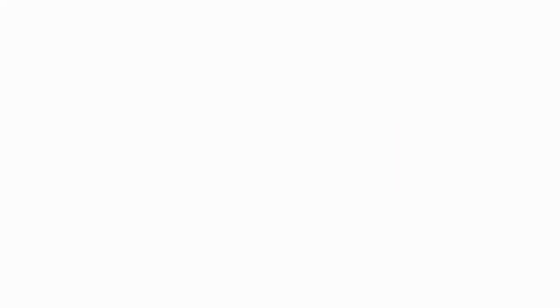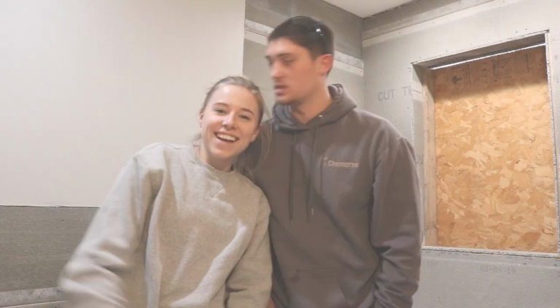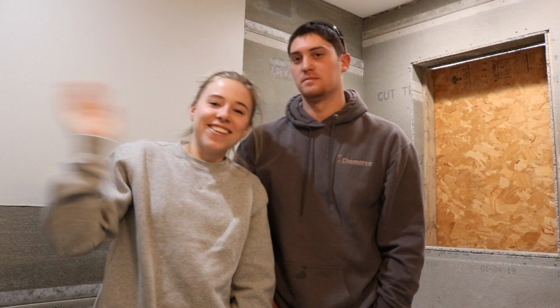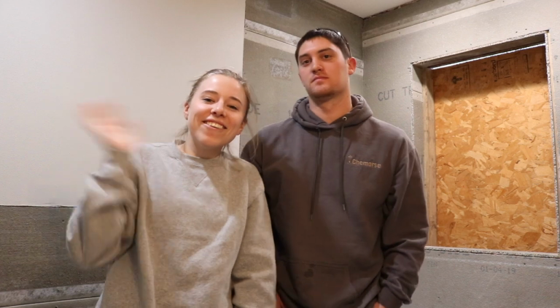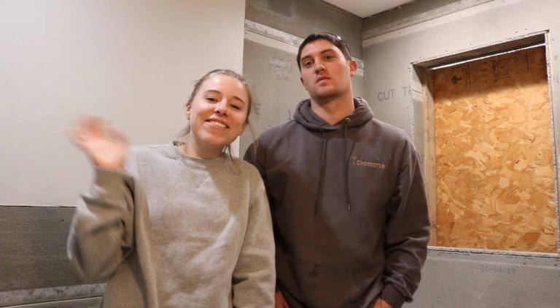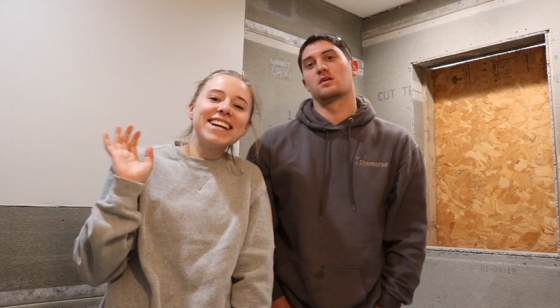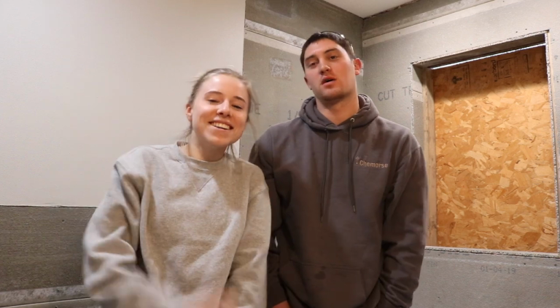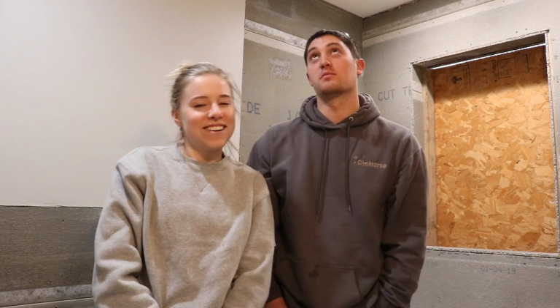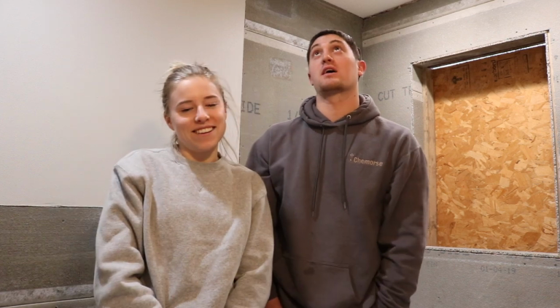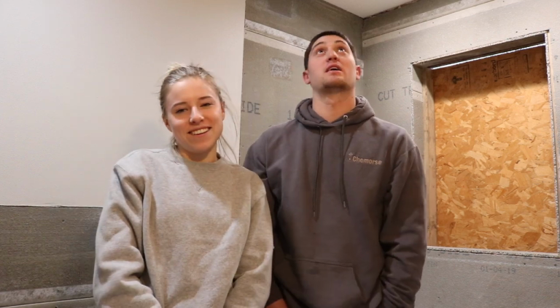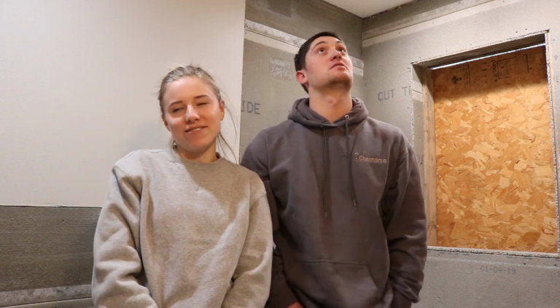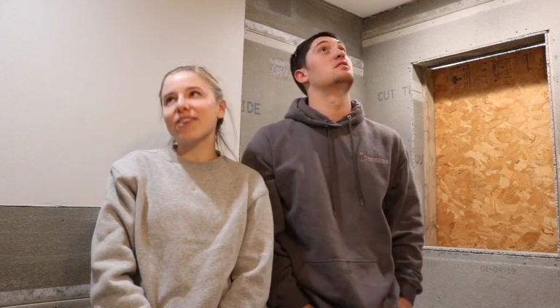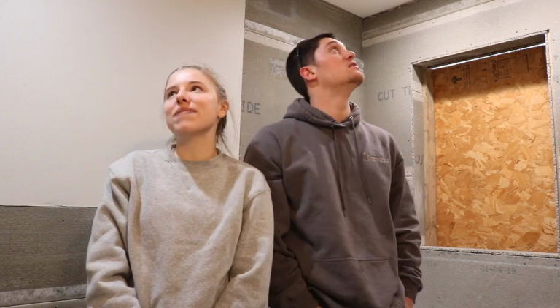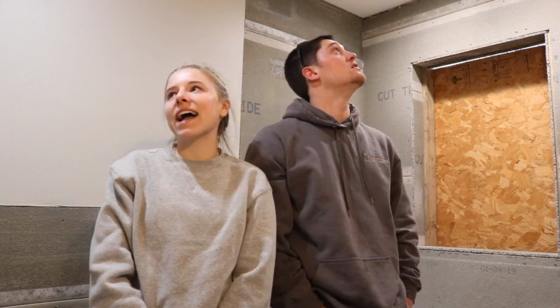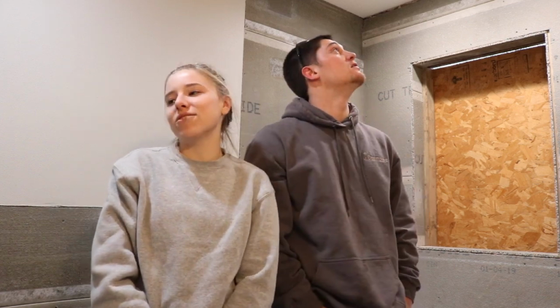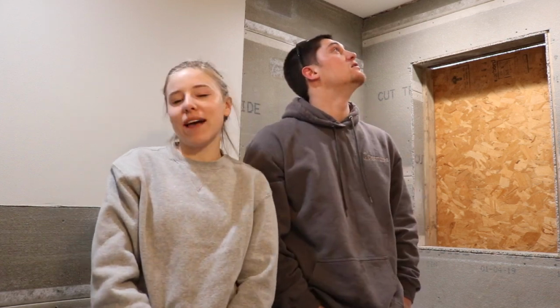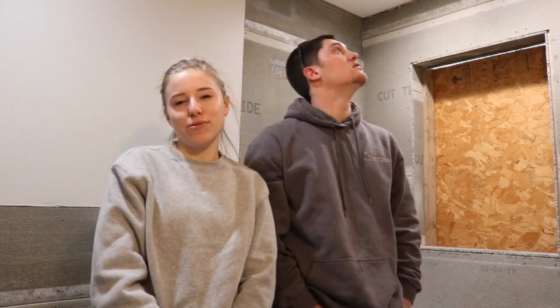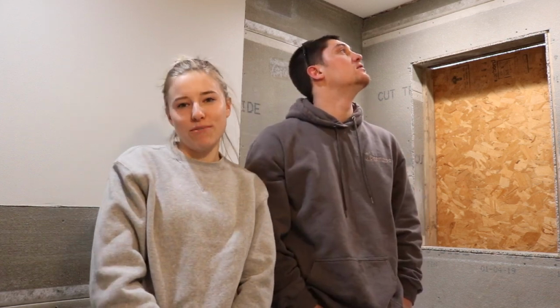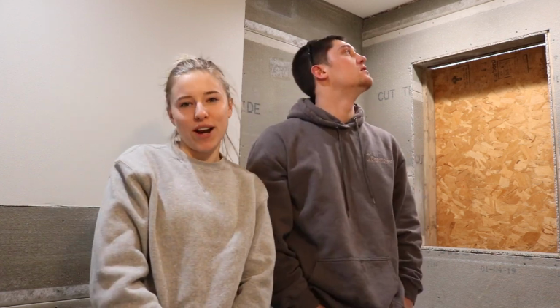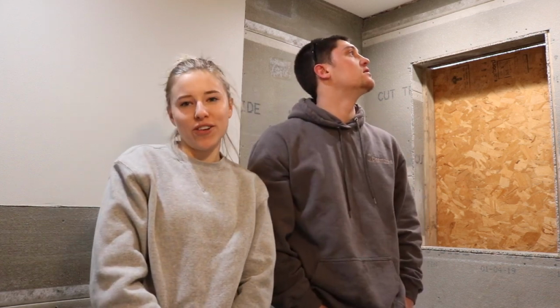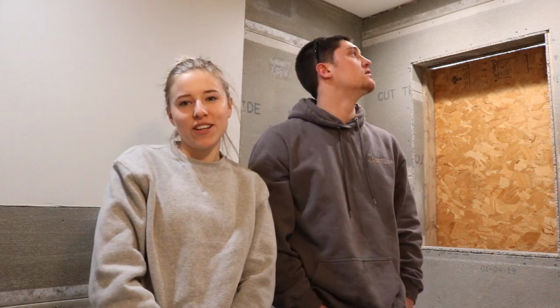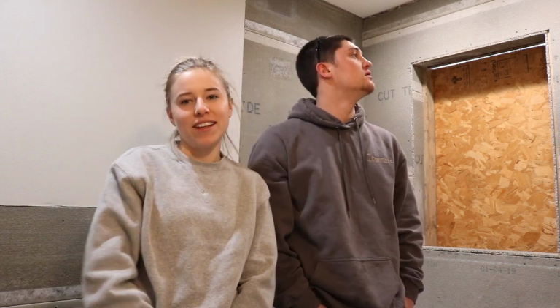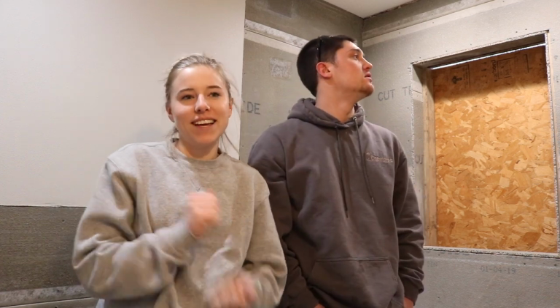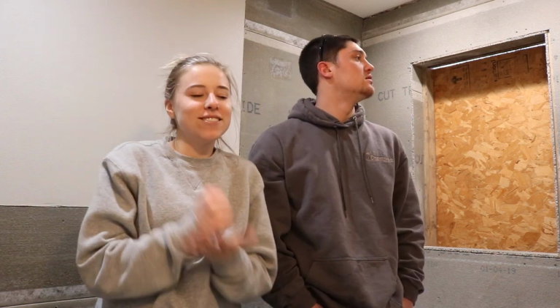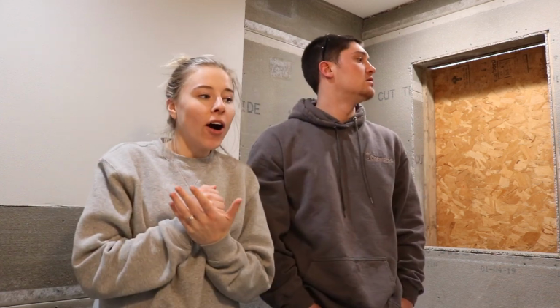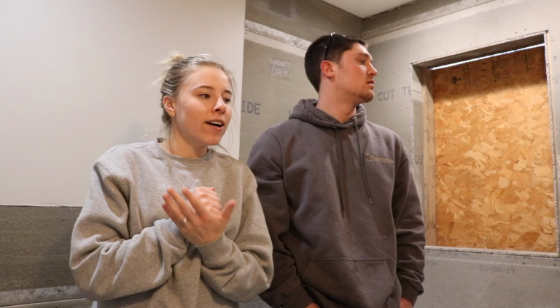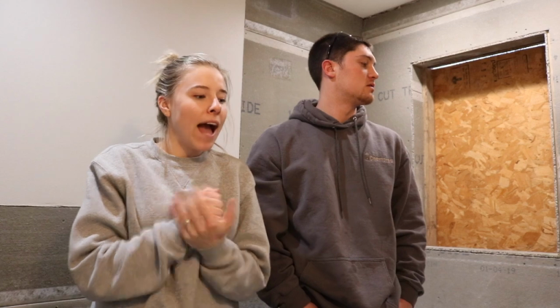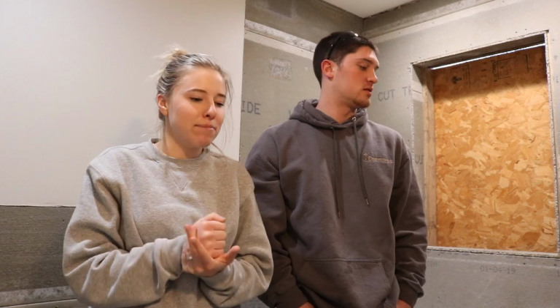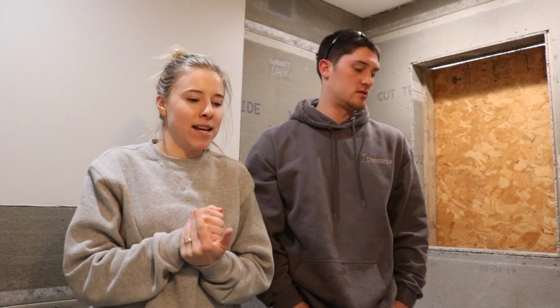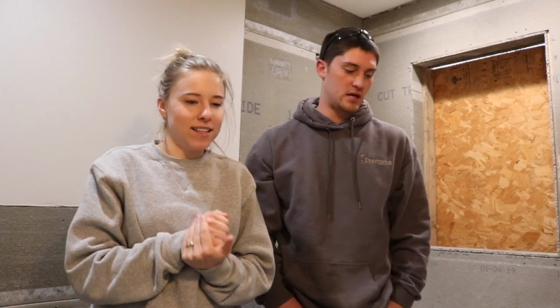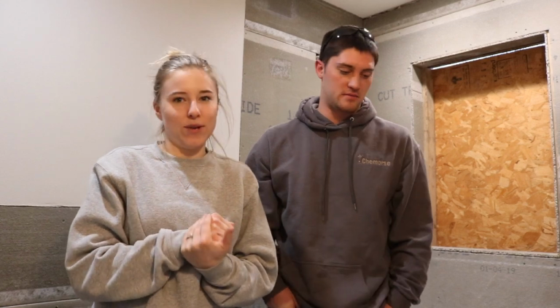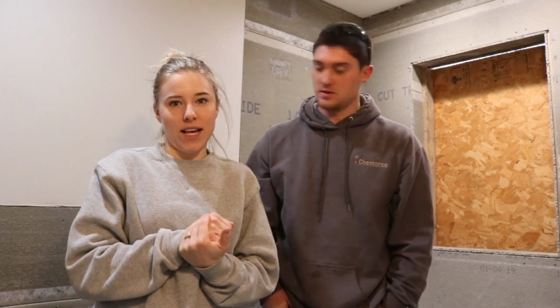Hello everybody. Welcome back guys. Welcome back to The Bathroom Remodel. Things are happening this week.